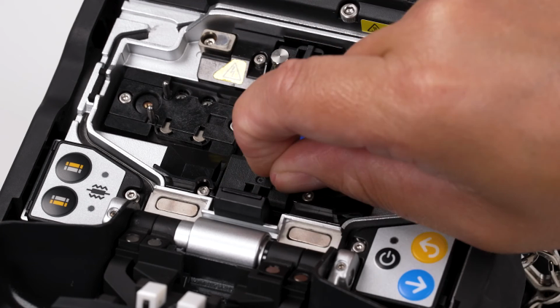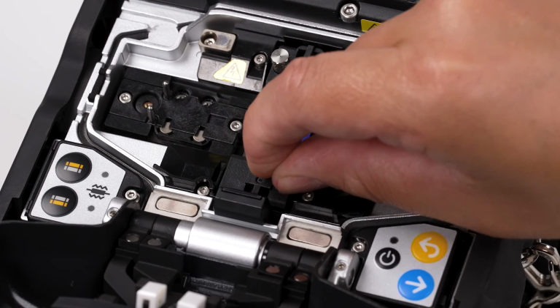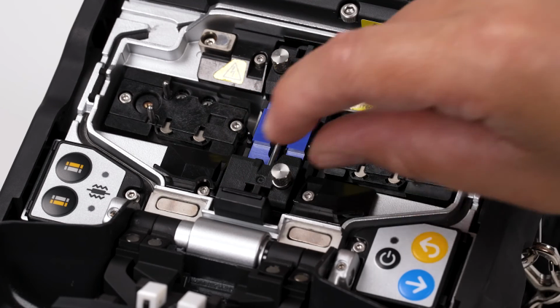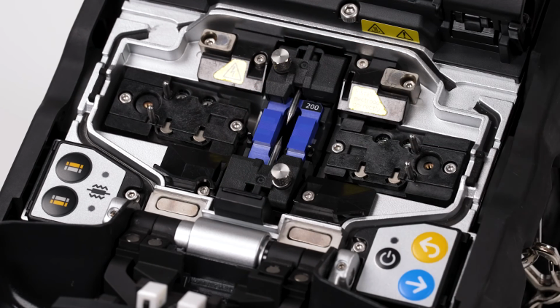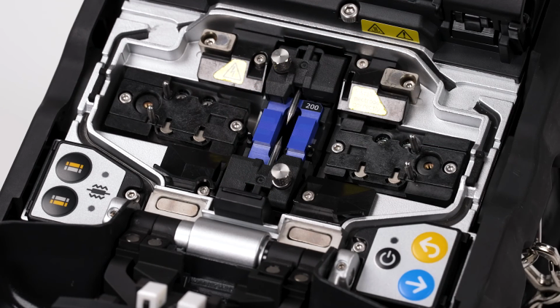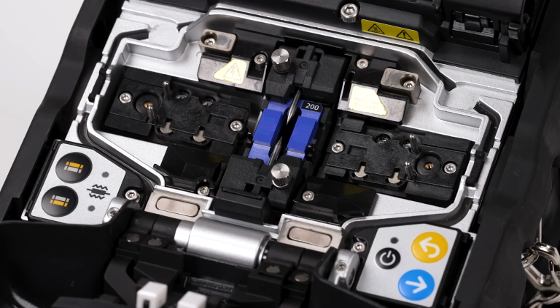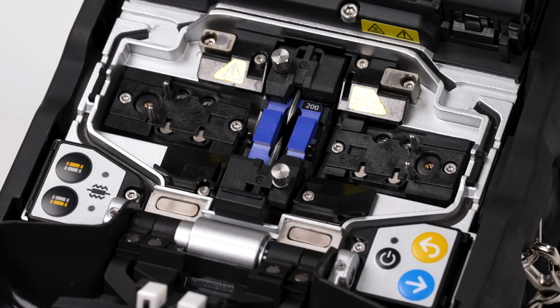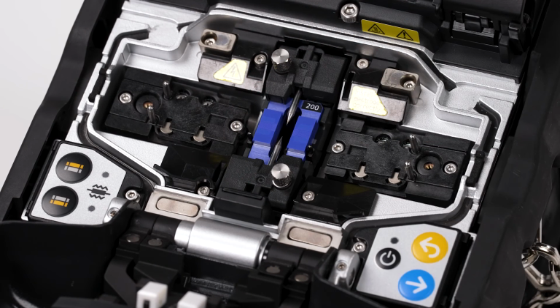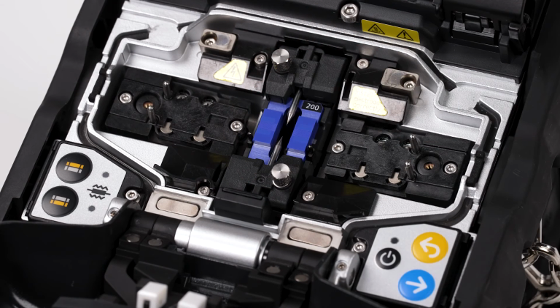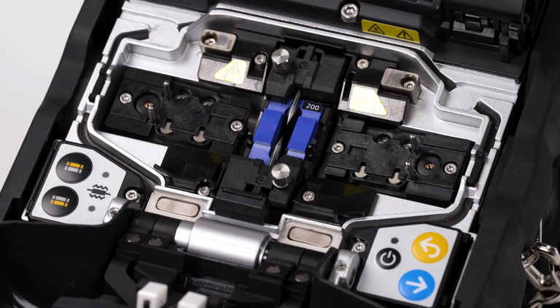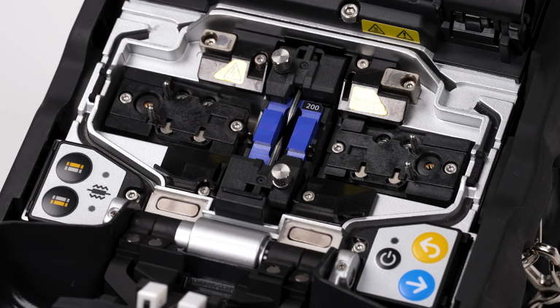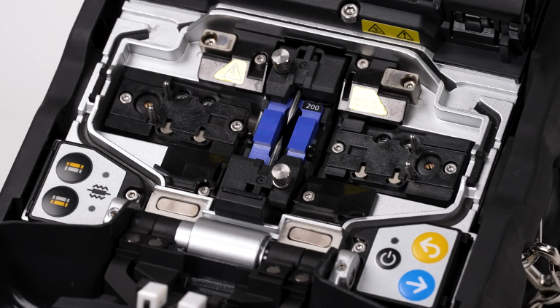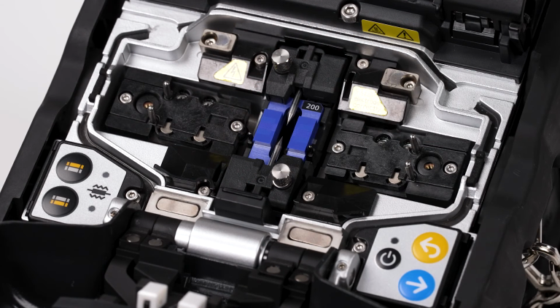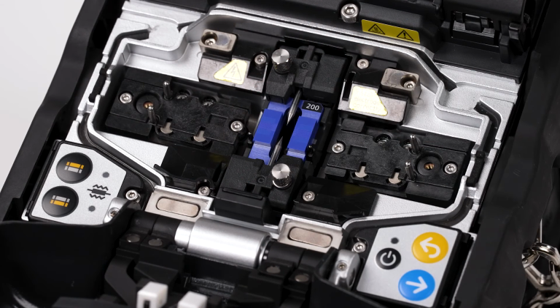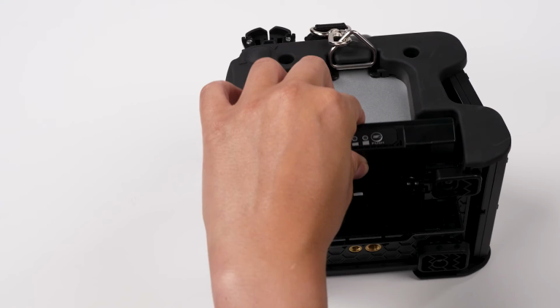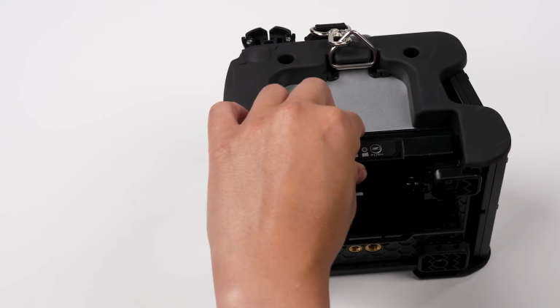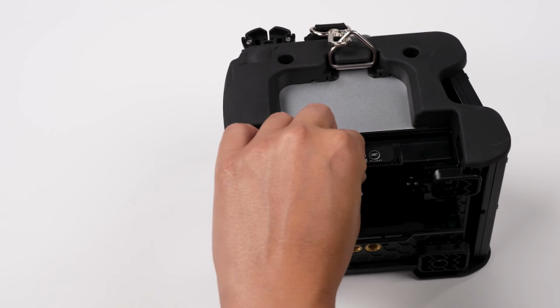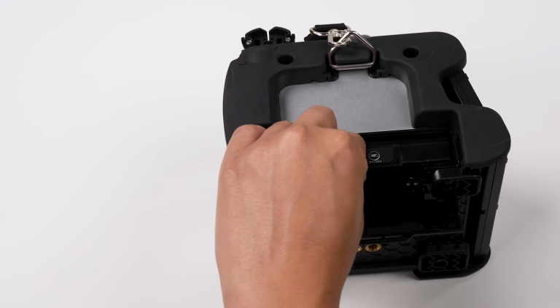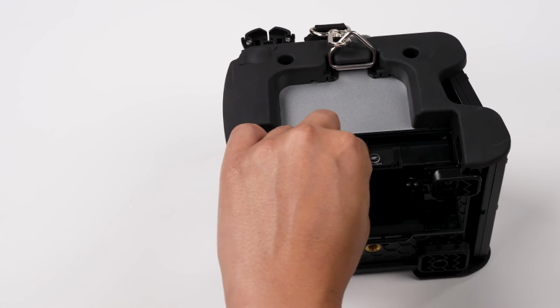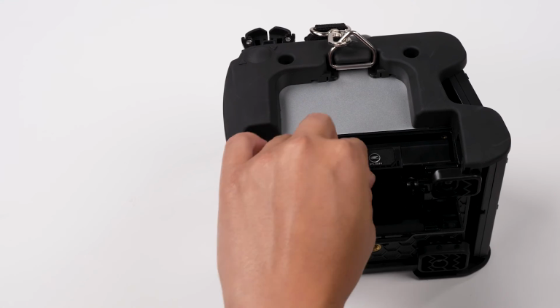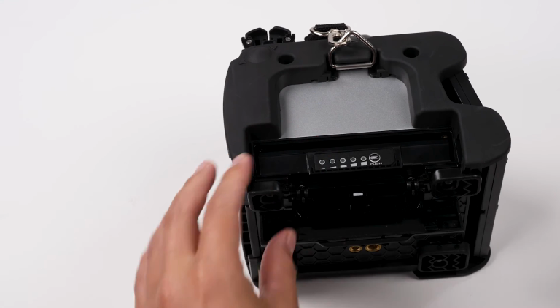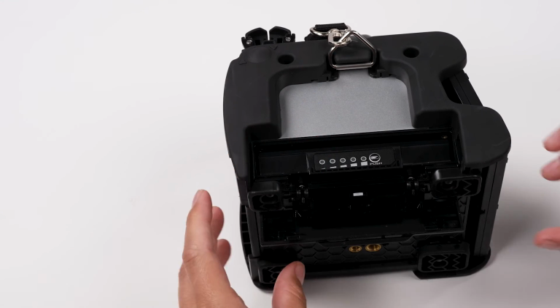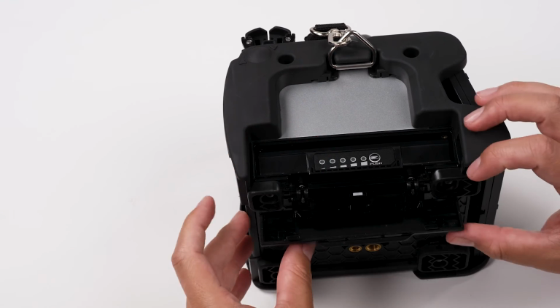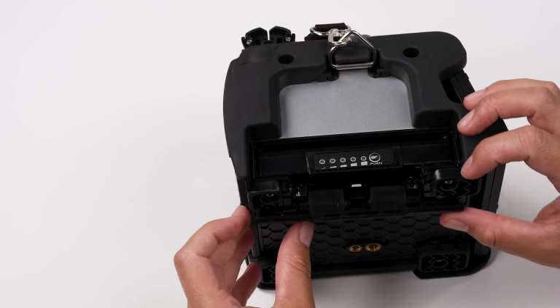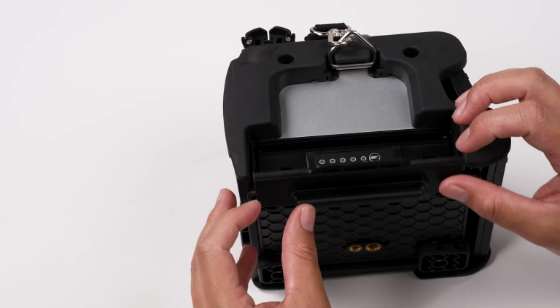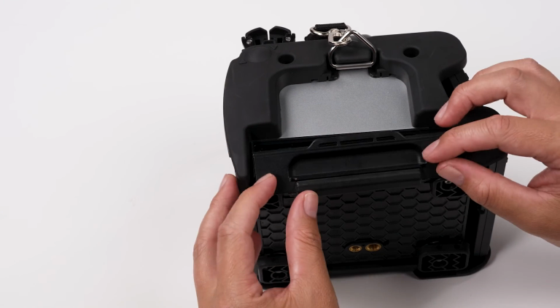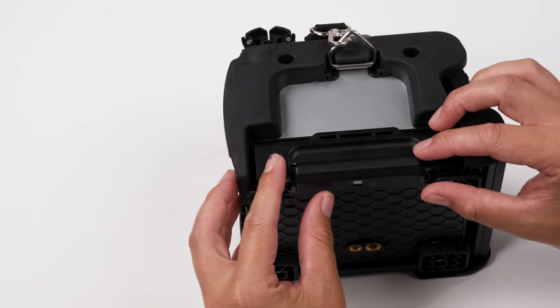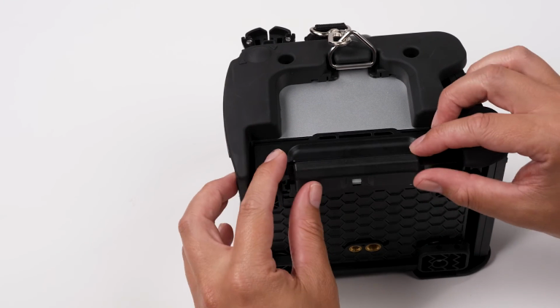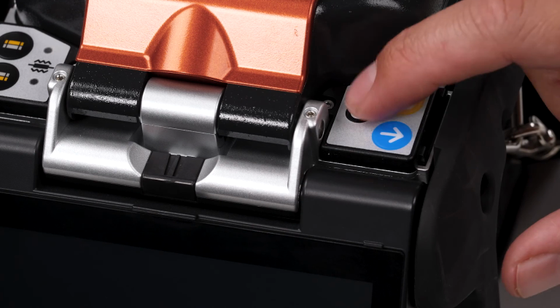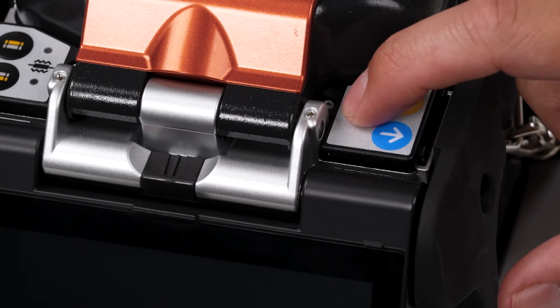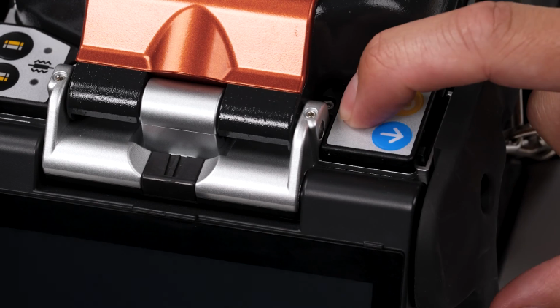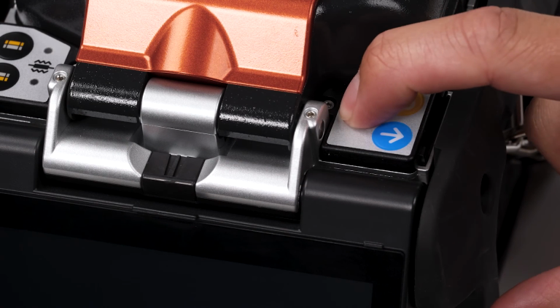Once the V-Groove and electrodes are installed, place the battery back into the machine and perform an arc test.